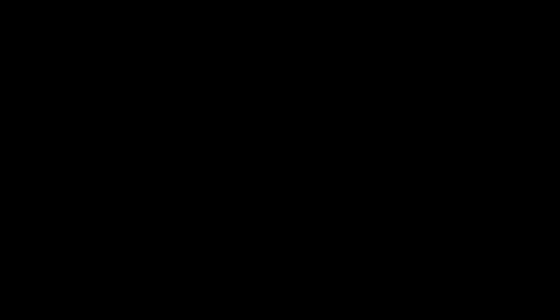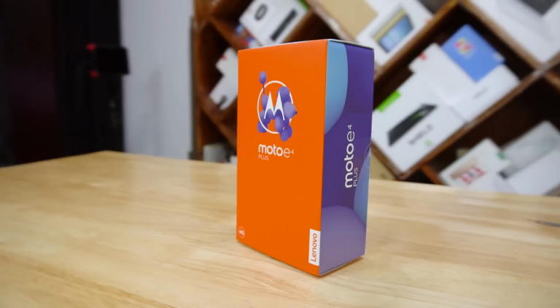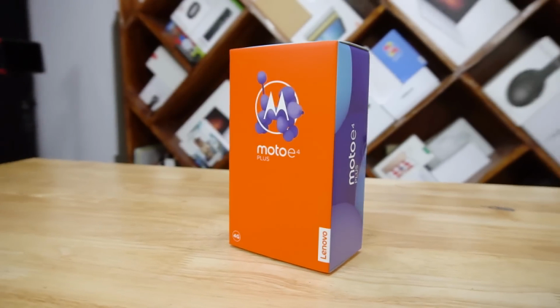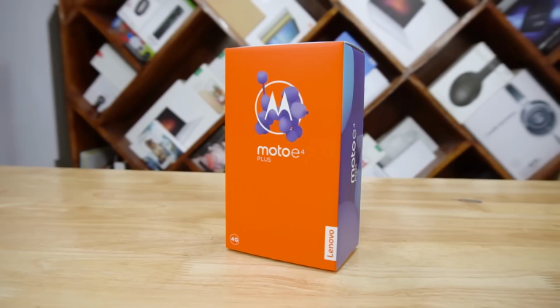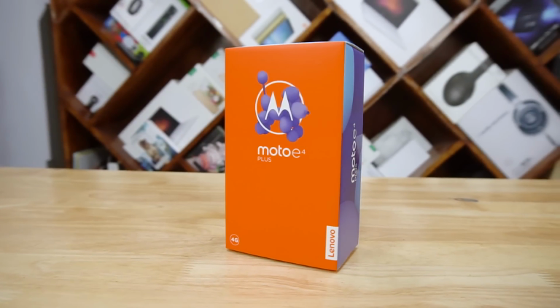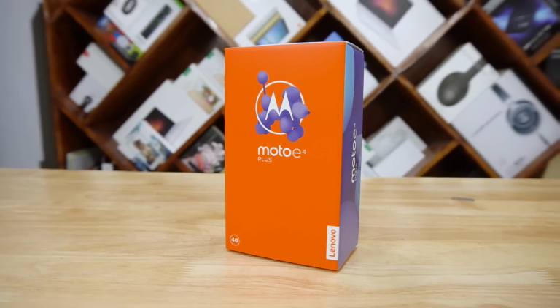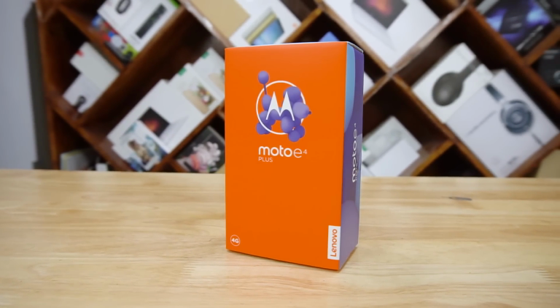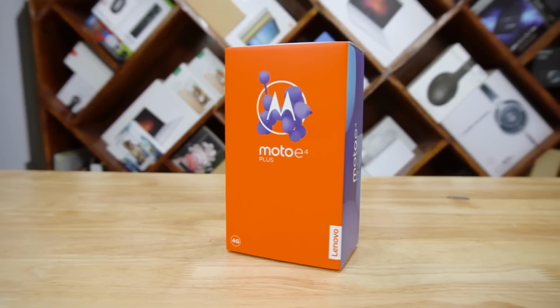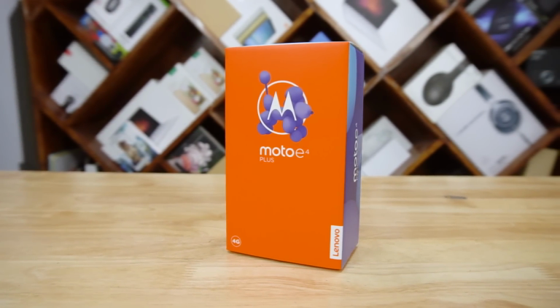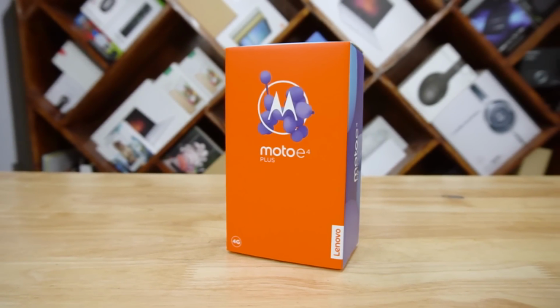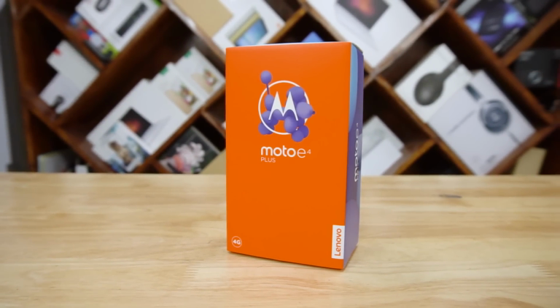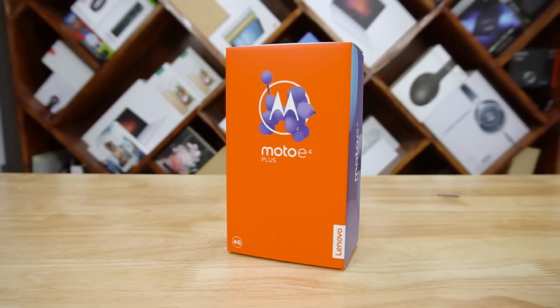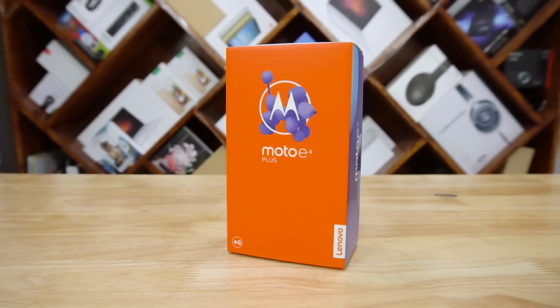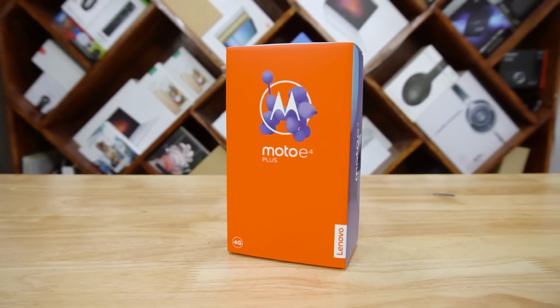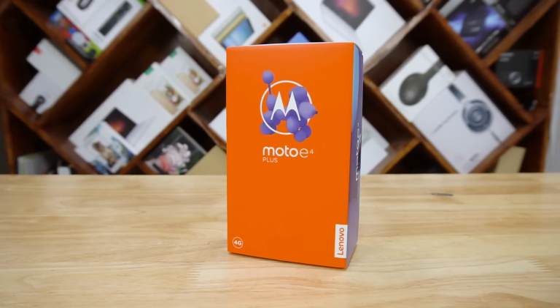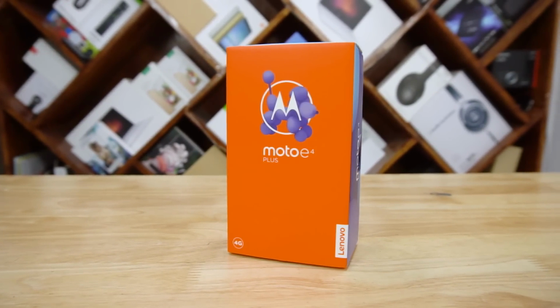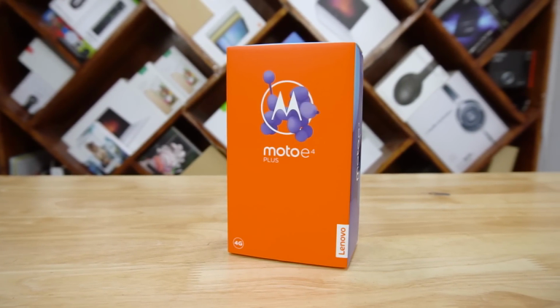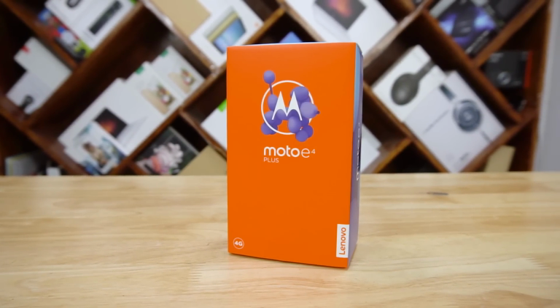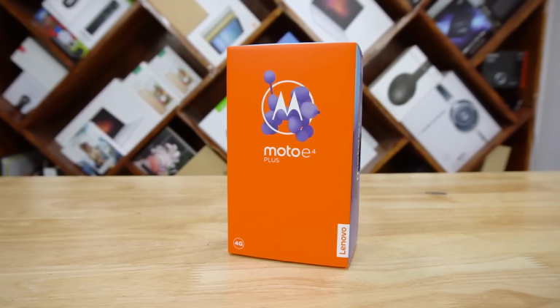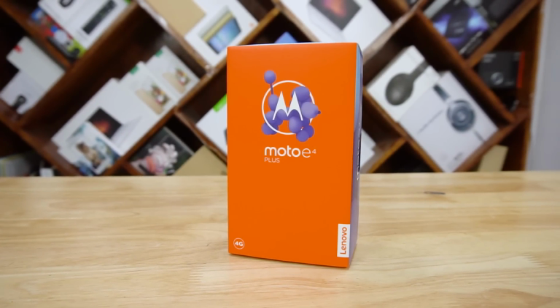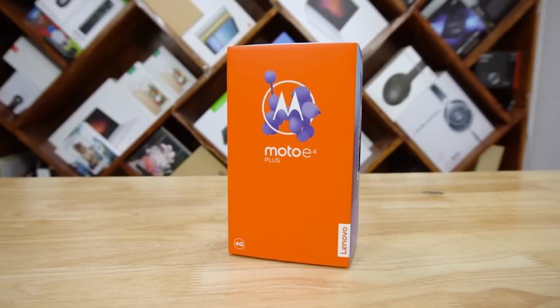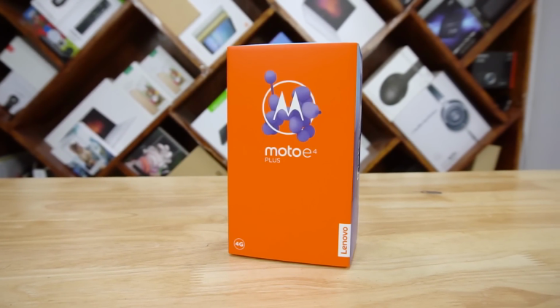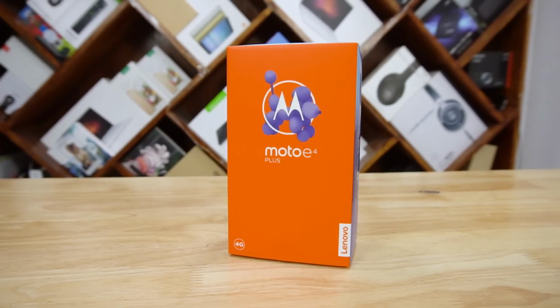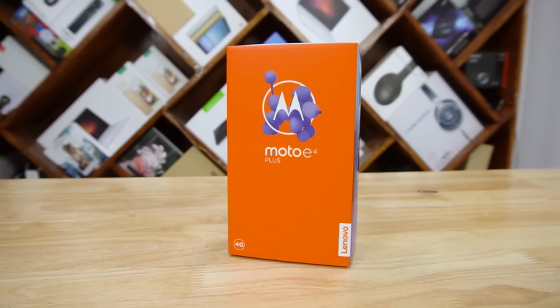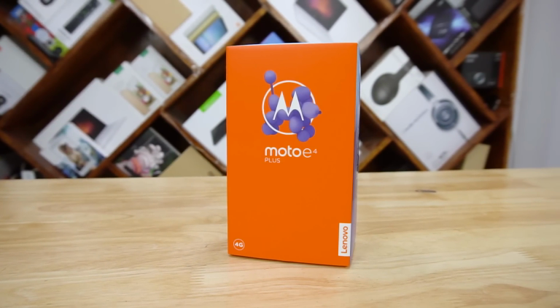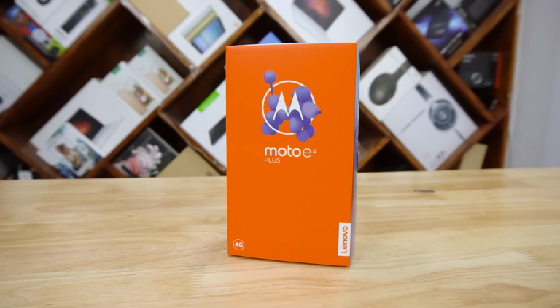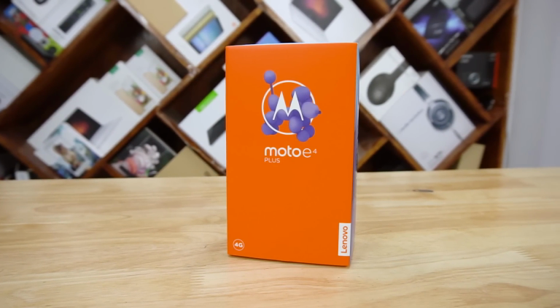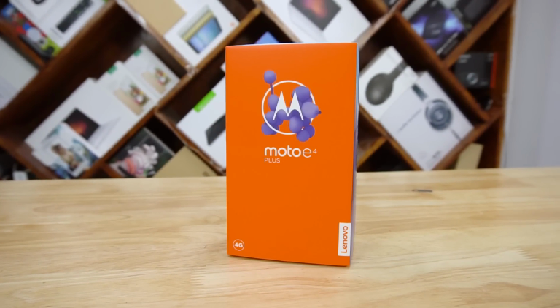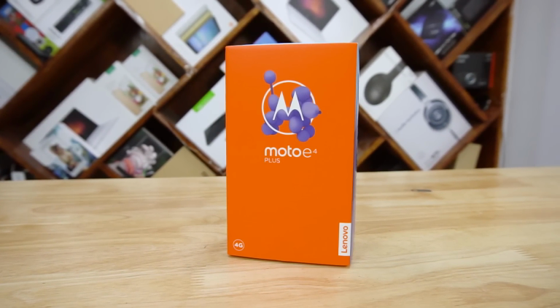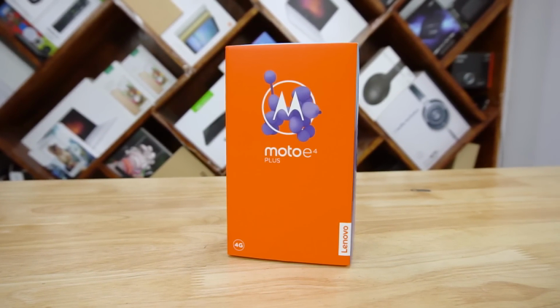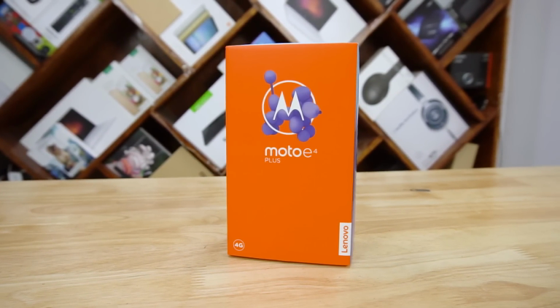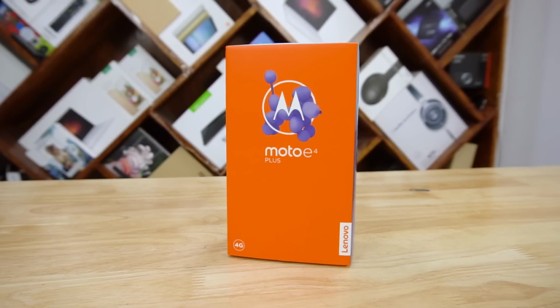Hey, this is Sundar from C4ETech and in today's video, let's unbox the new Moto E4 Plus from Lenovo.